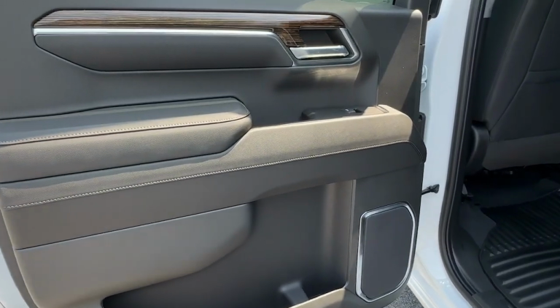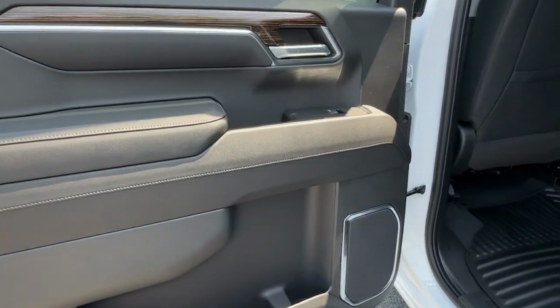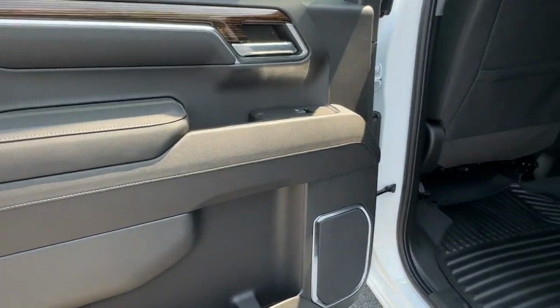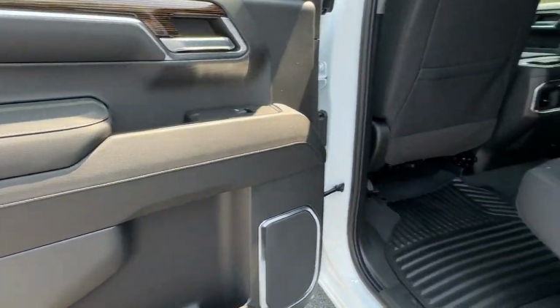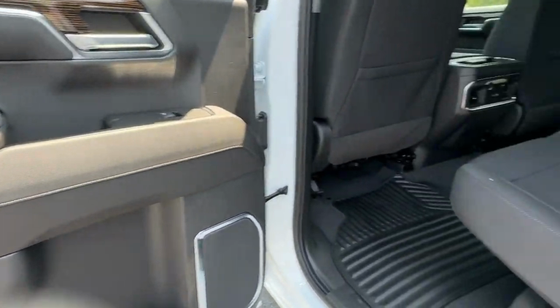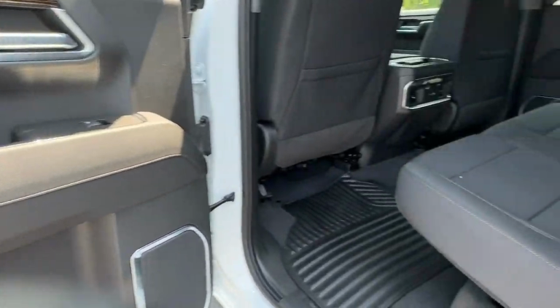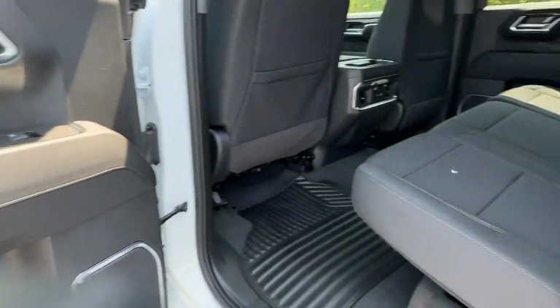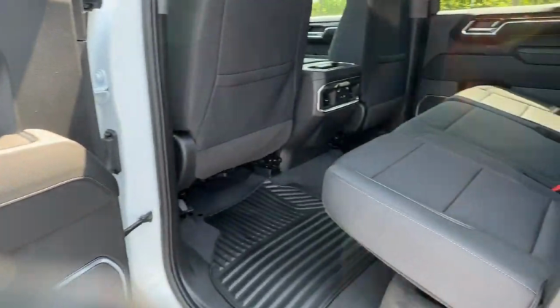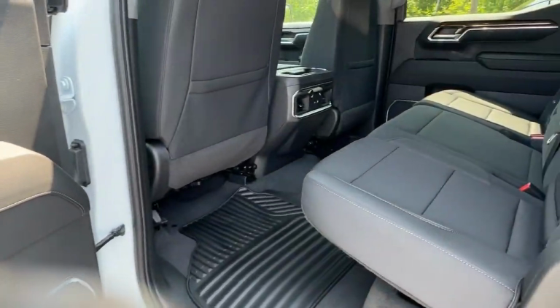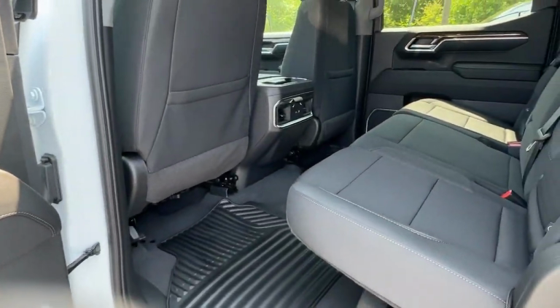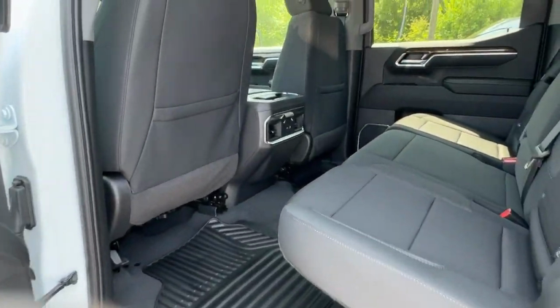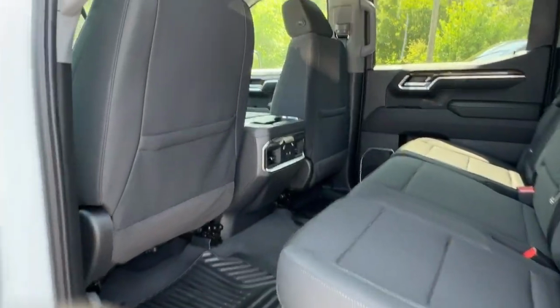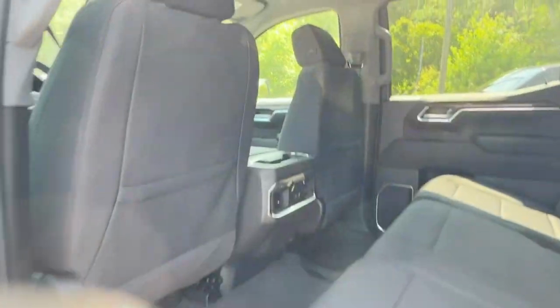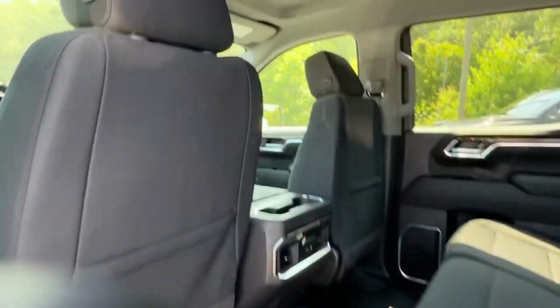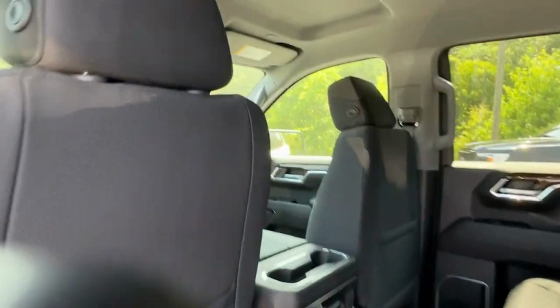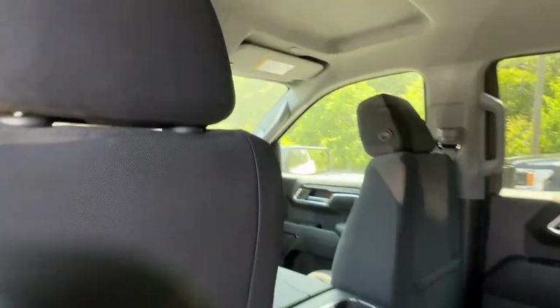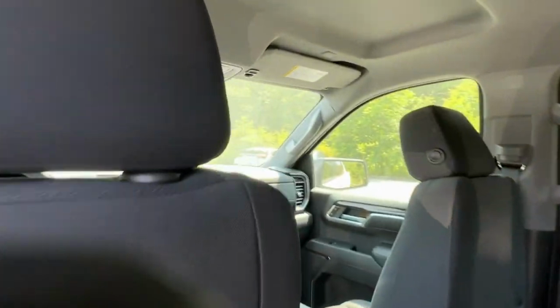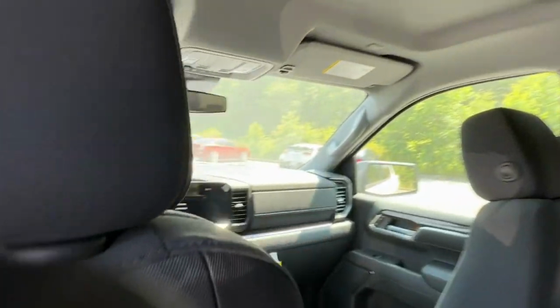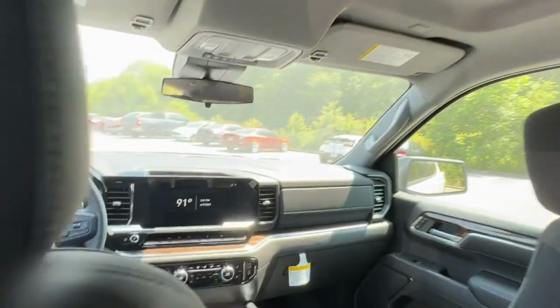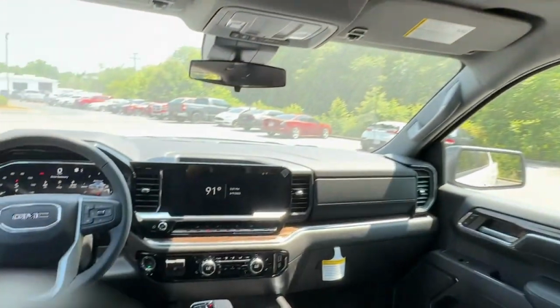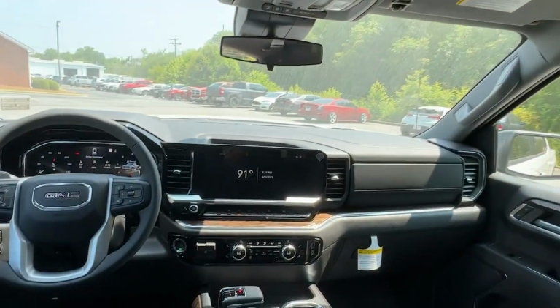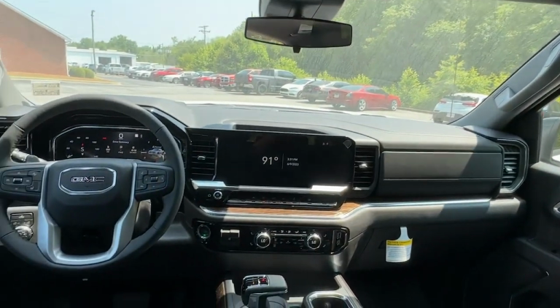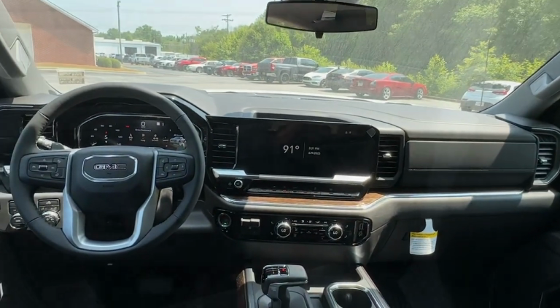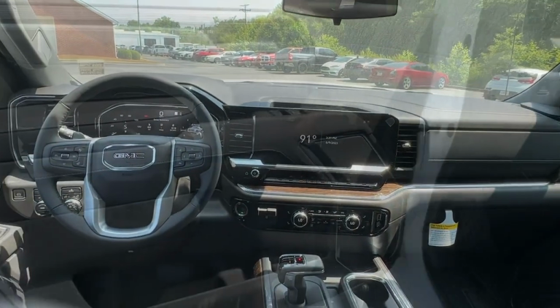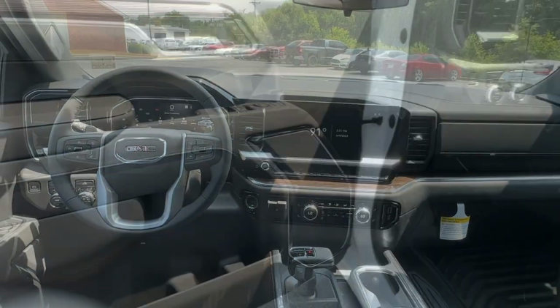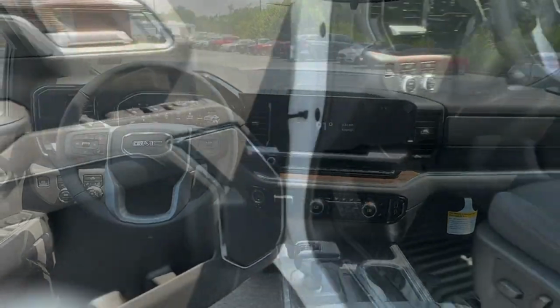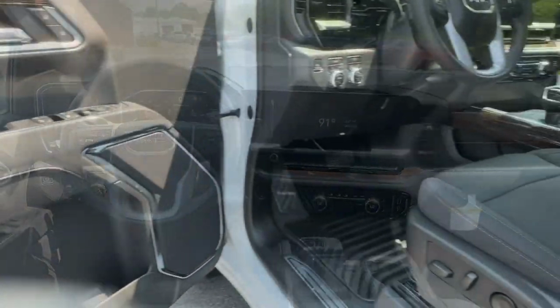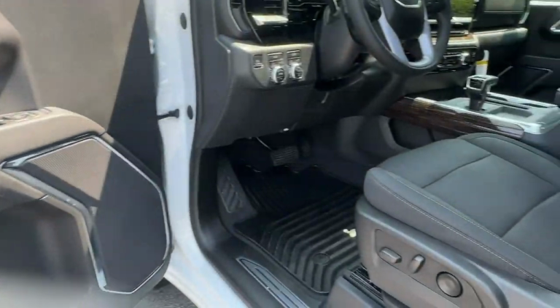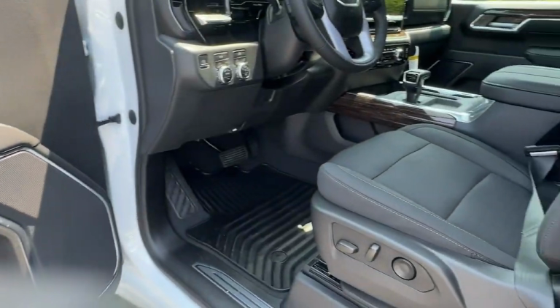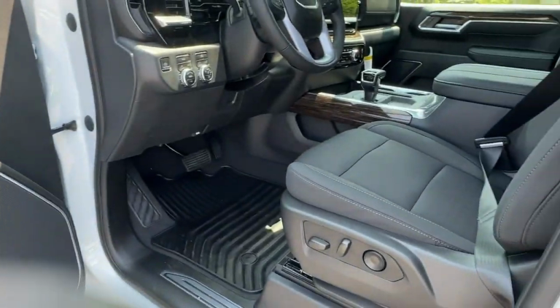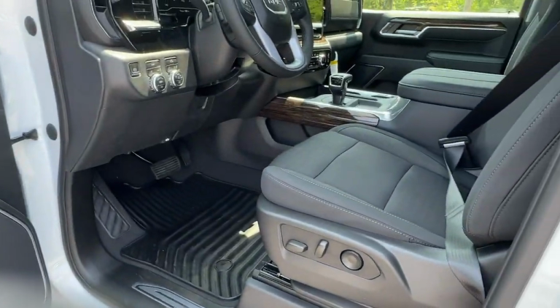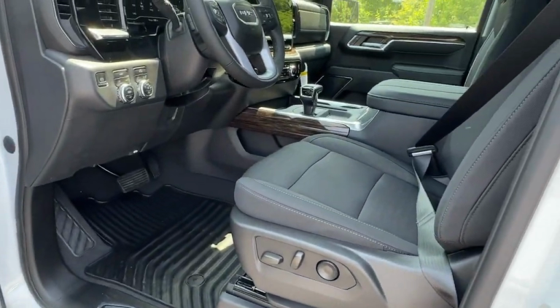Keyless entry, heated driver's seat, premium sound system, bed liner, remote engine start.